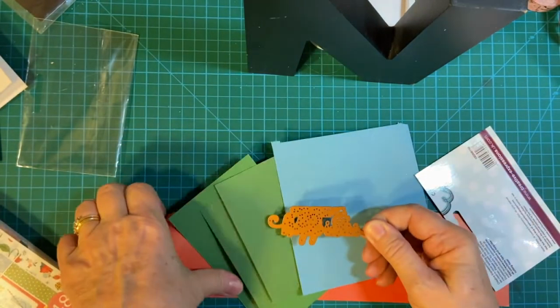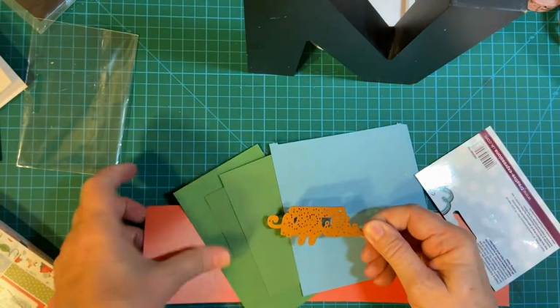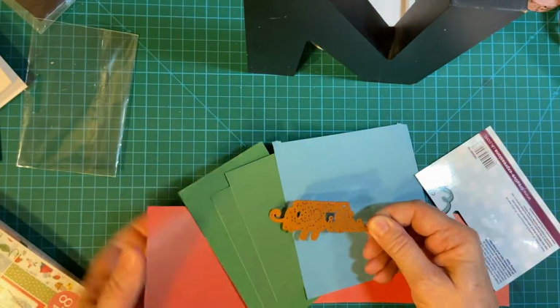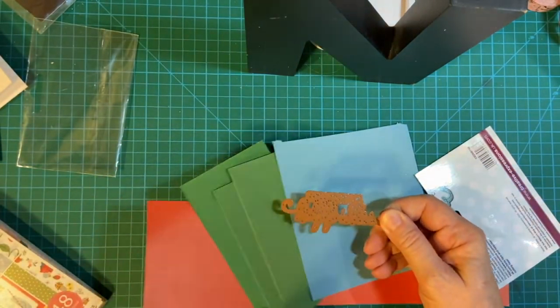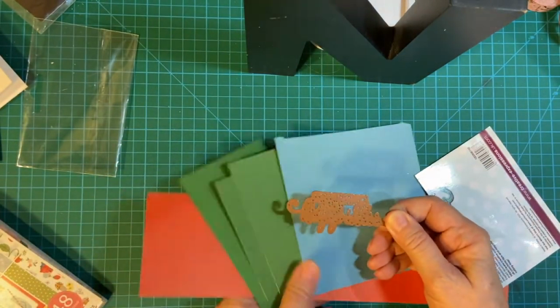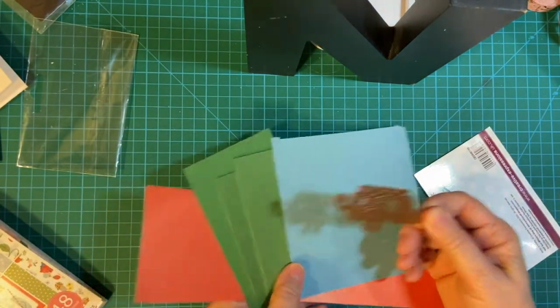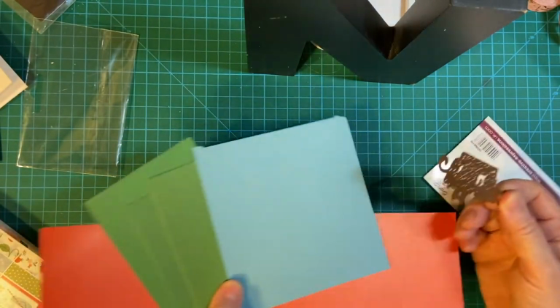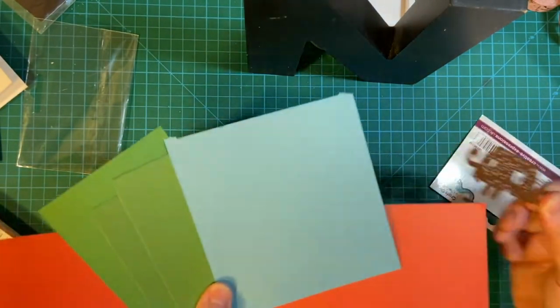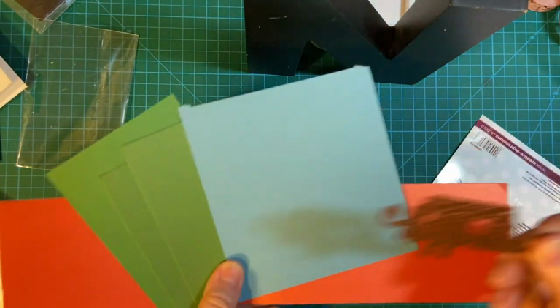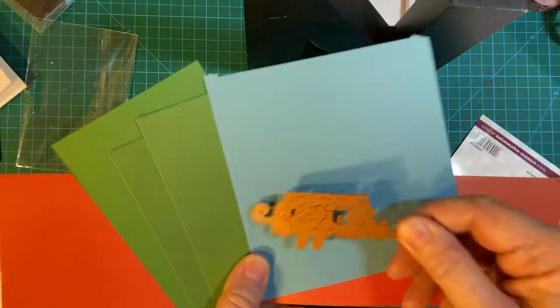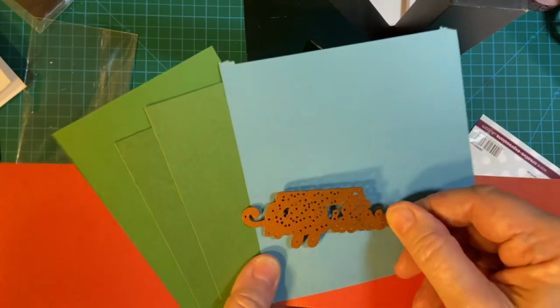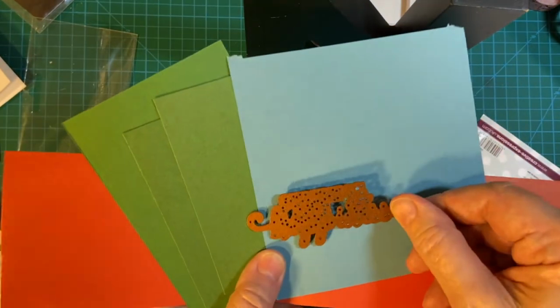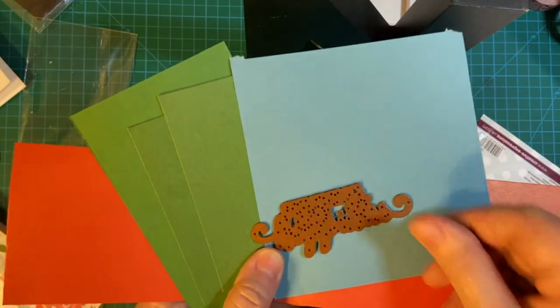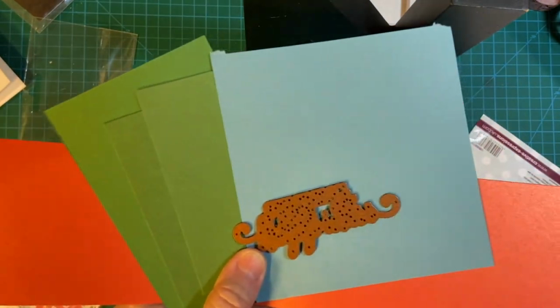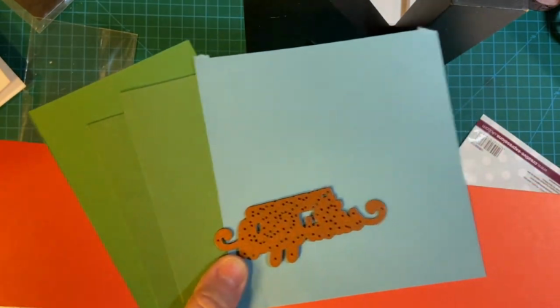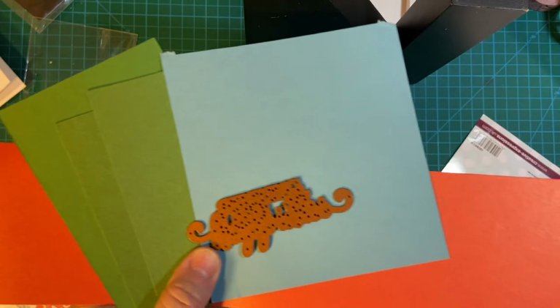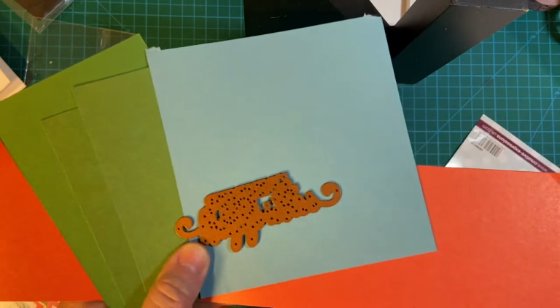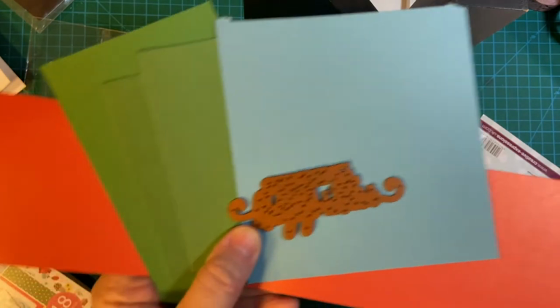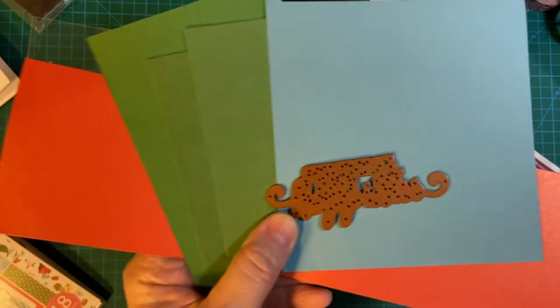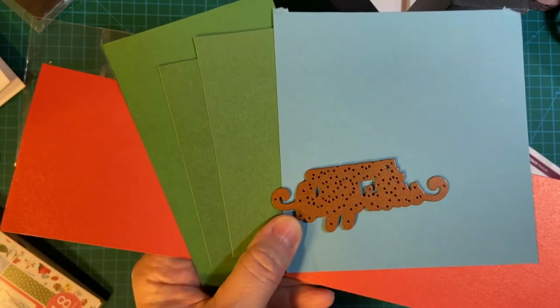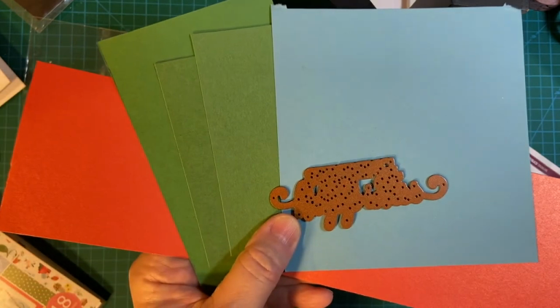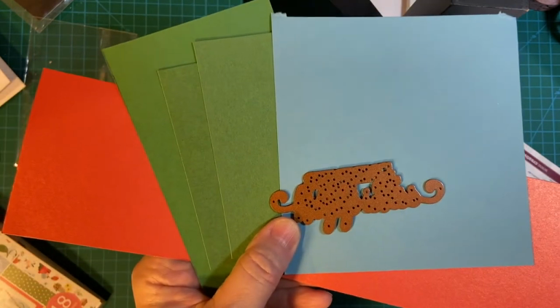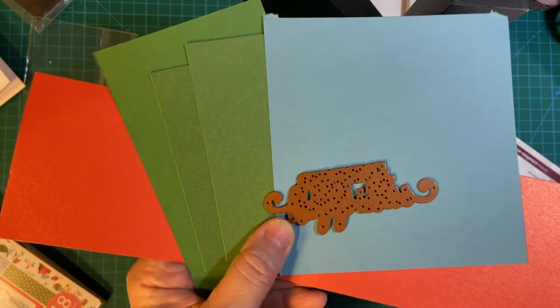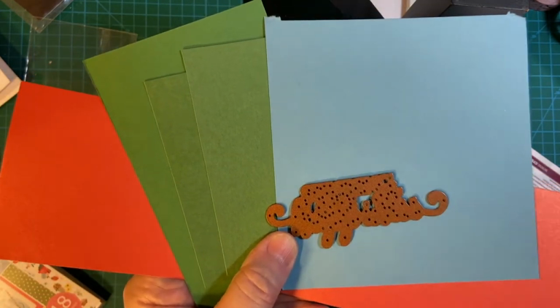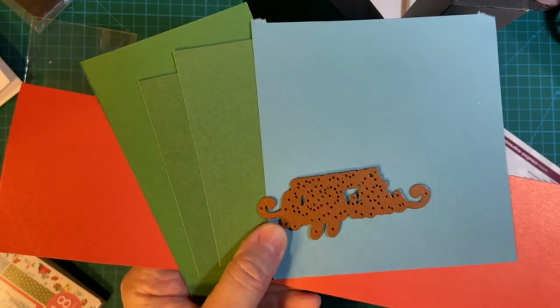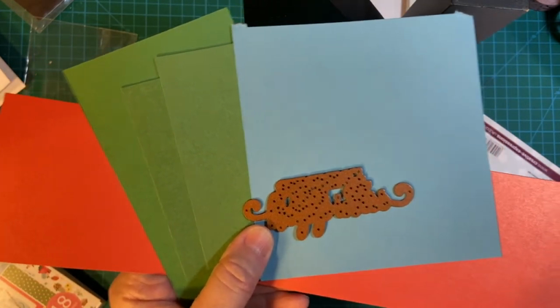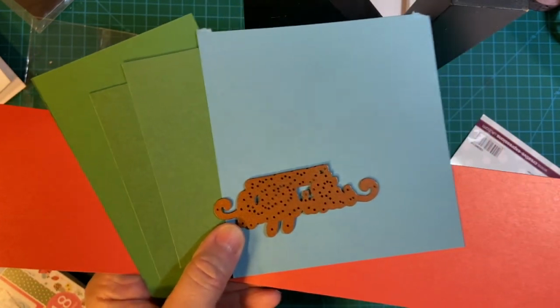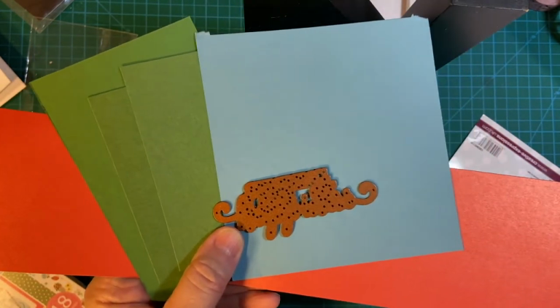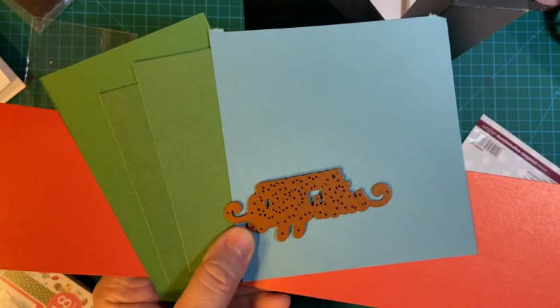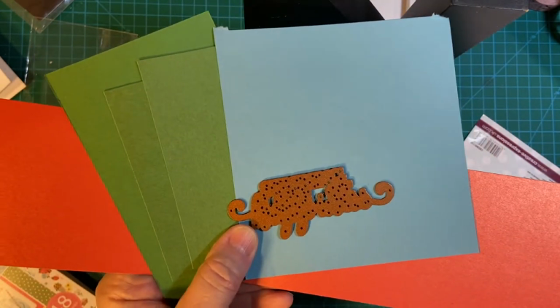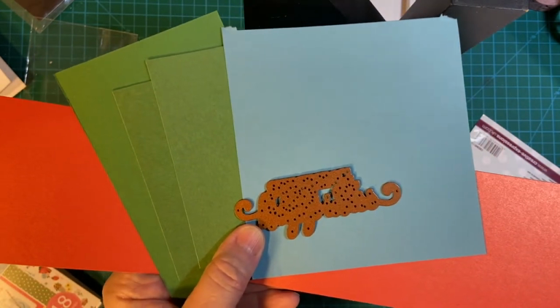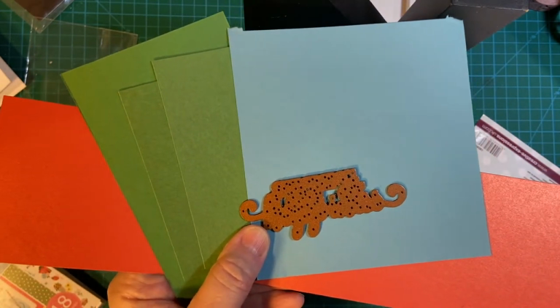I've got these different pieces of cardstock, and I'll be right back with the die cuts.